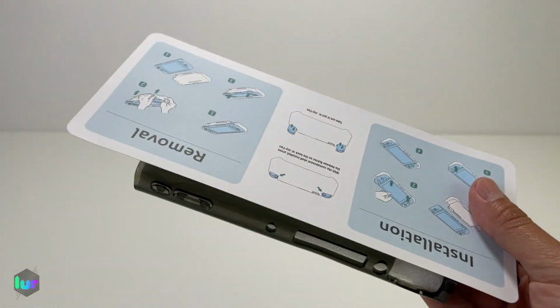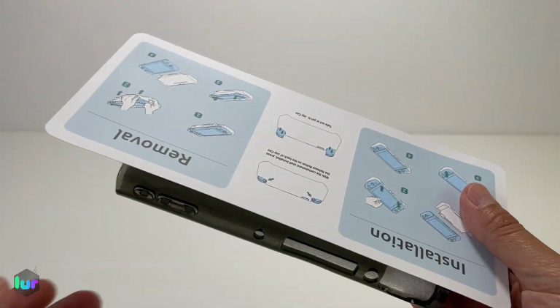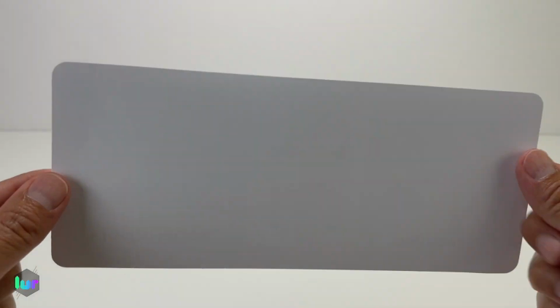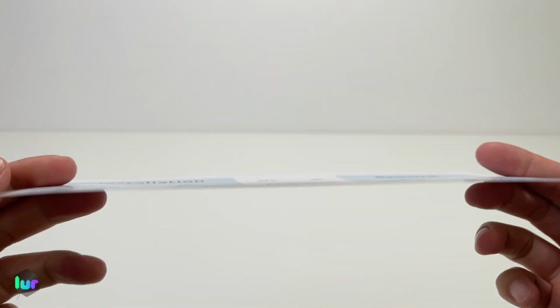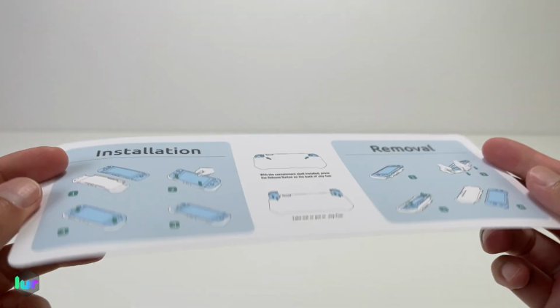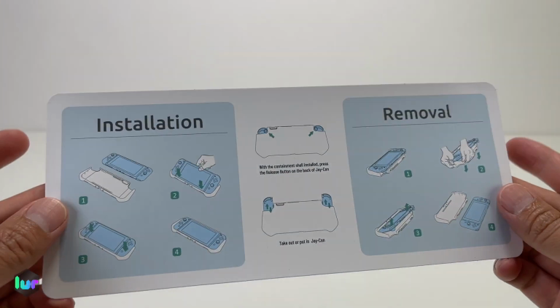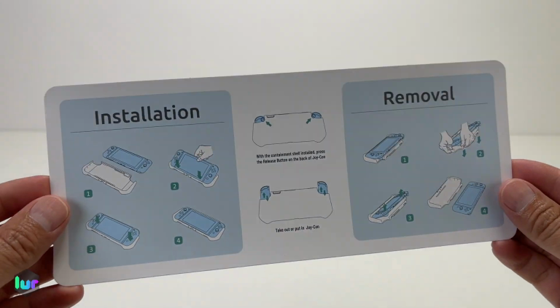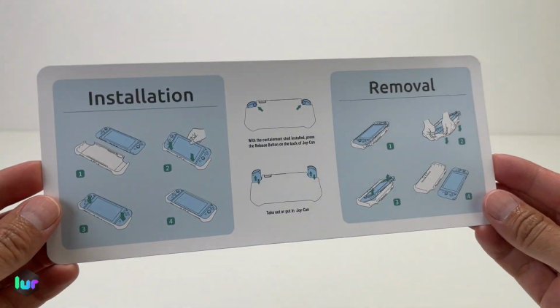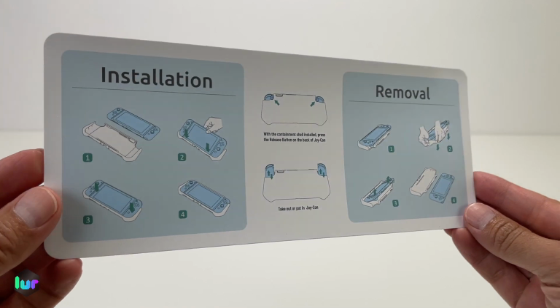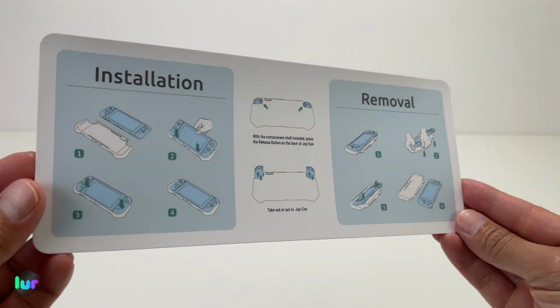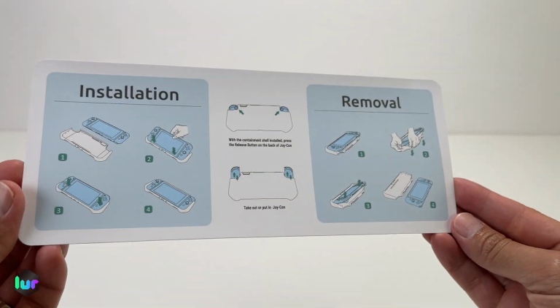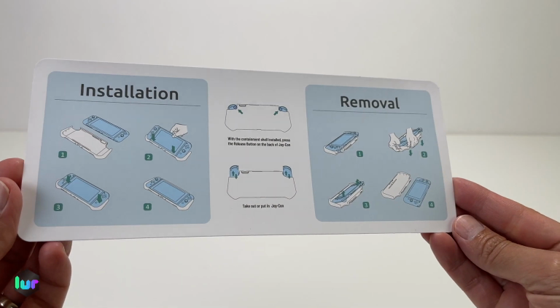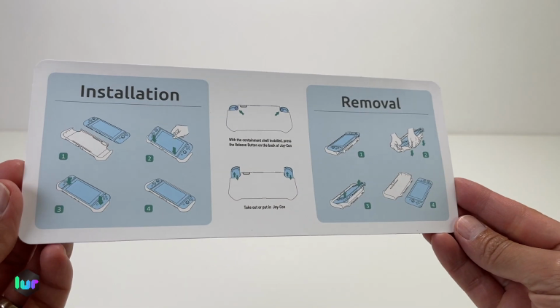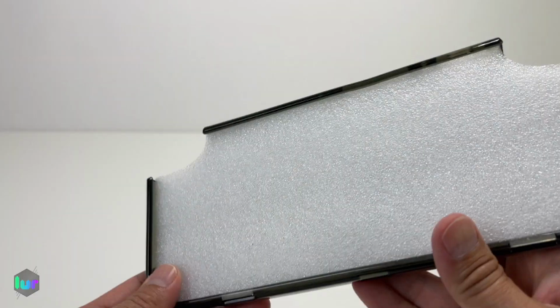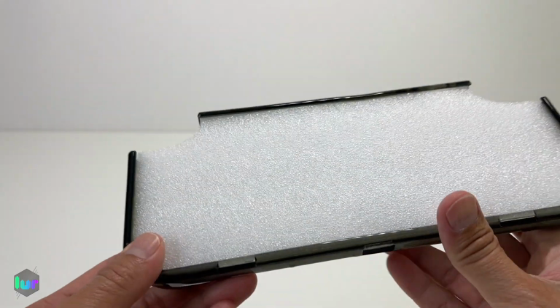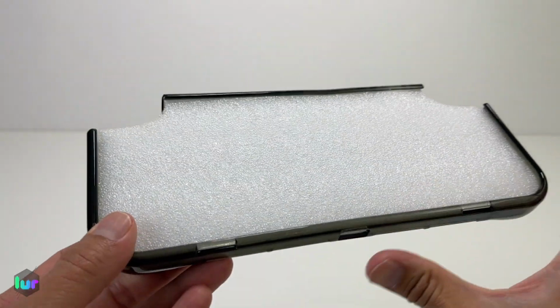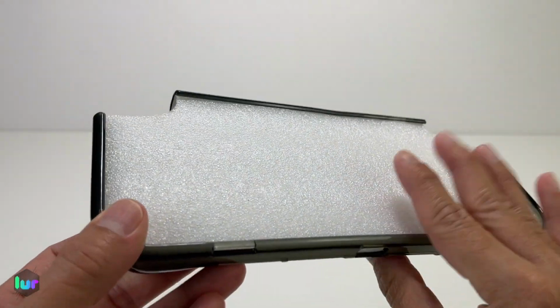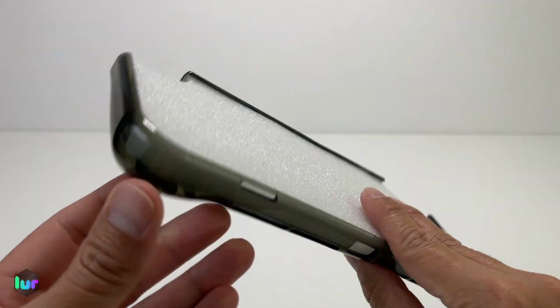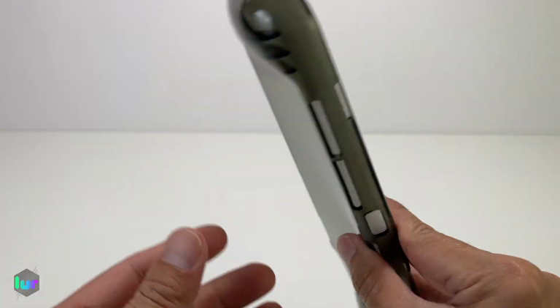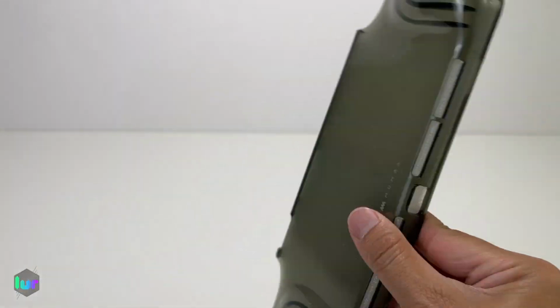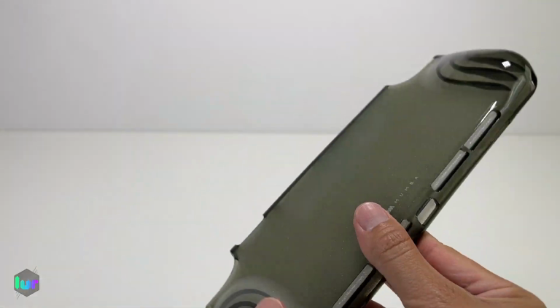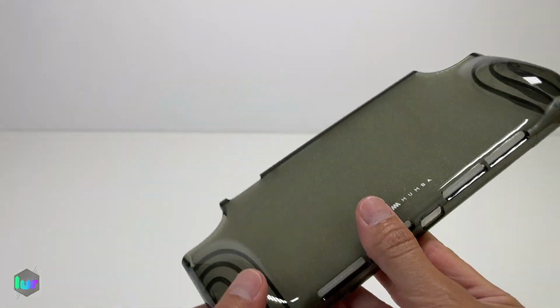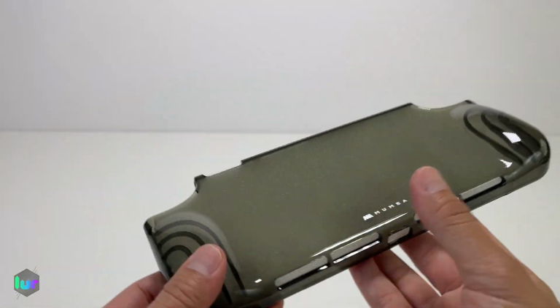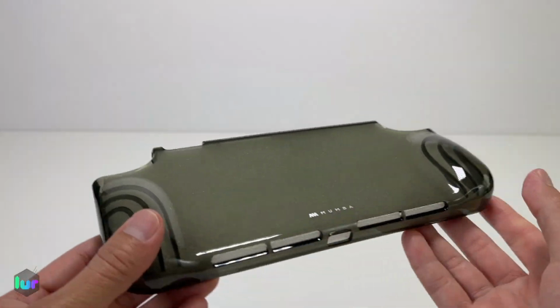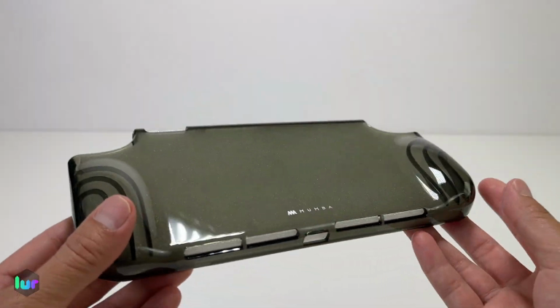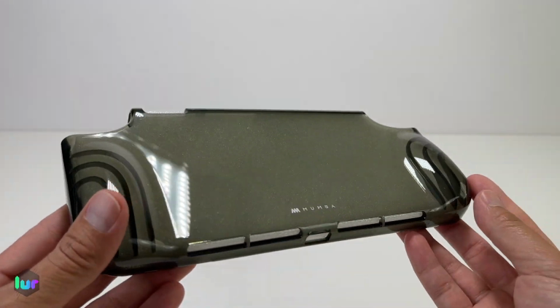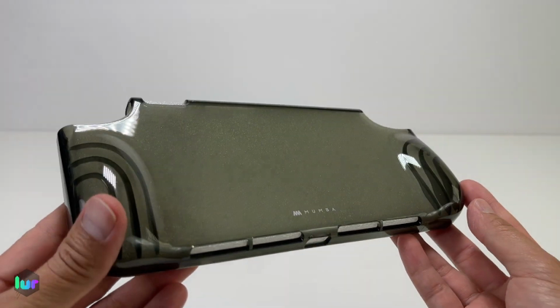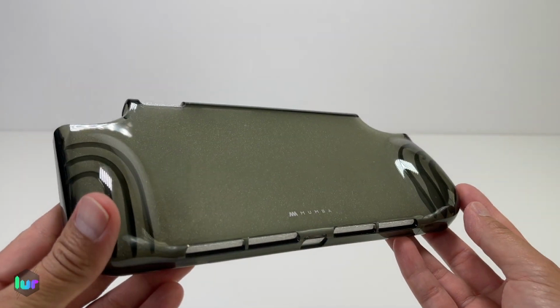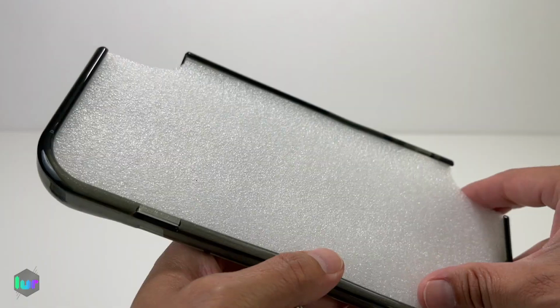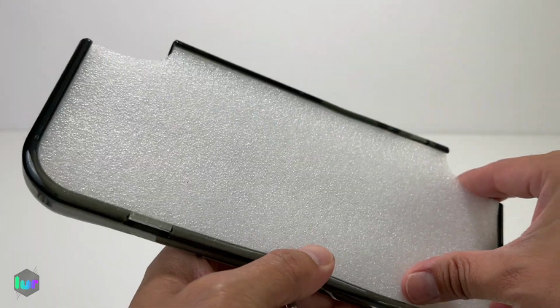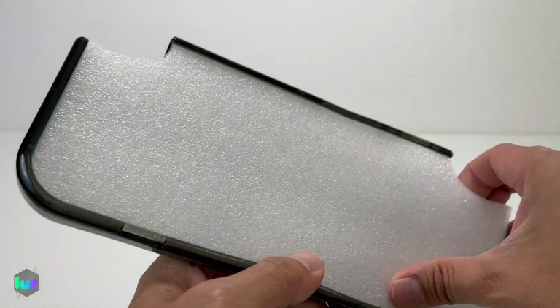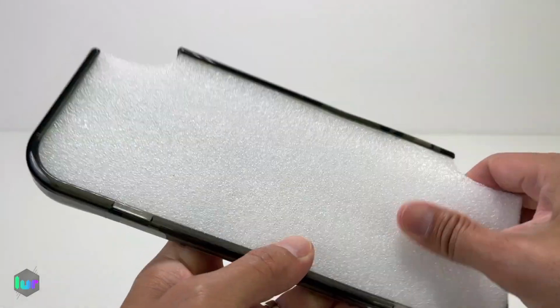What's inside the box? We got the installation guide and your protective case. Foam off.